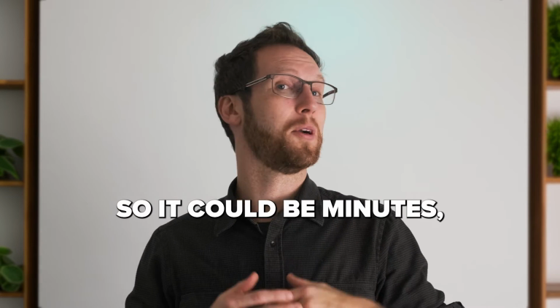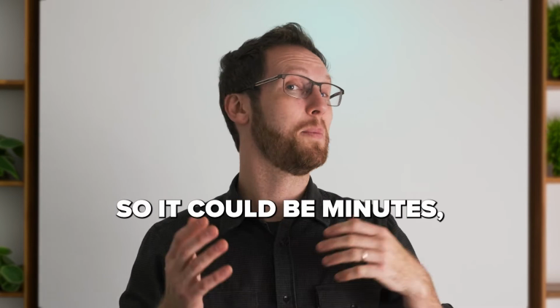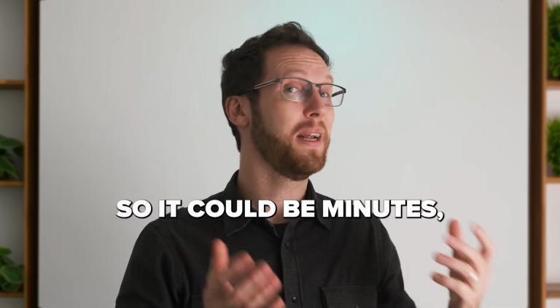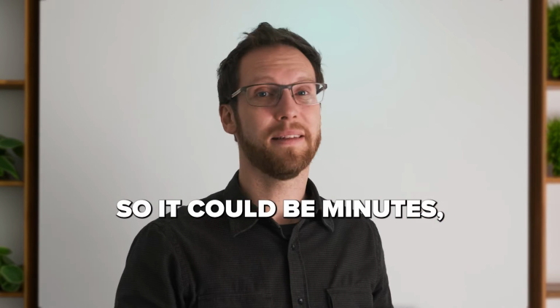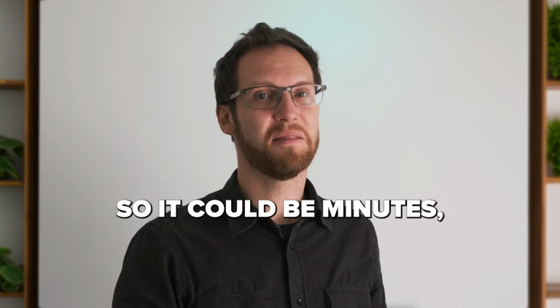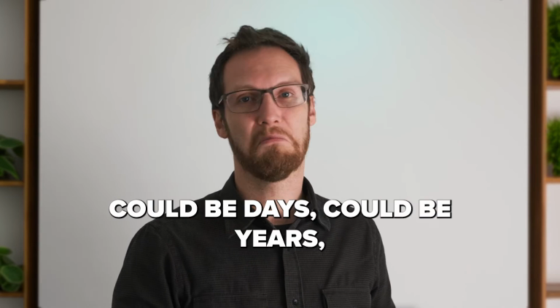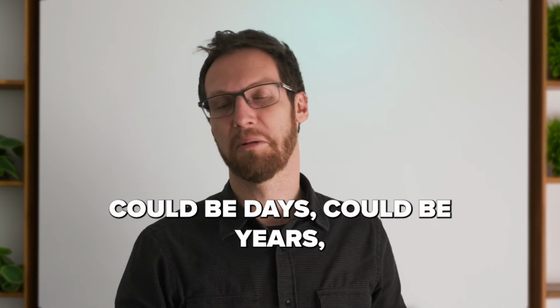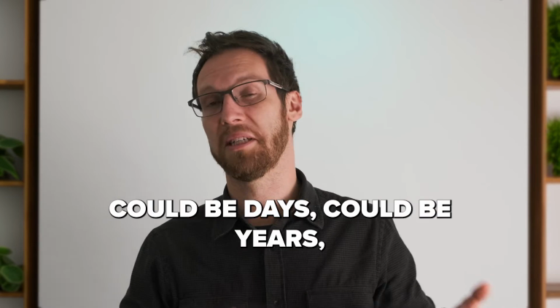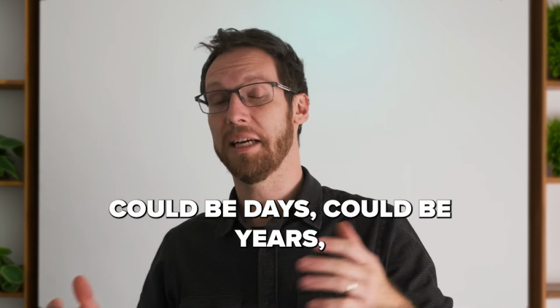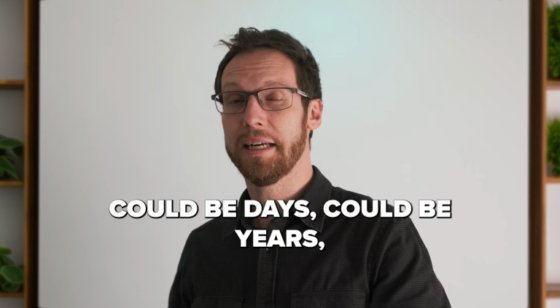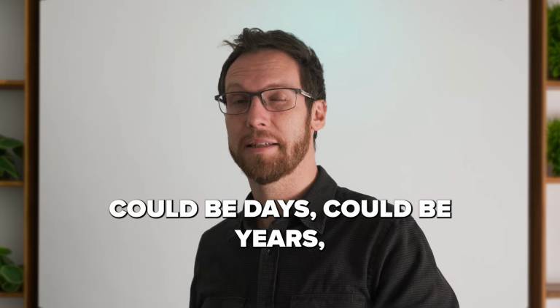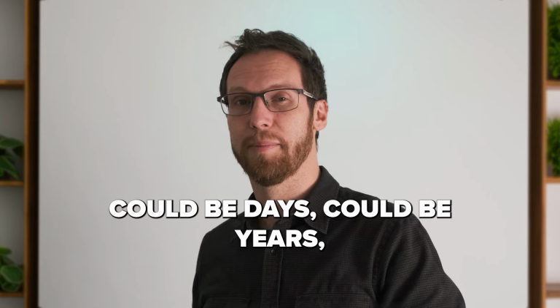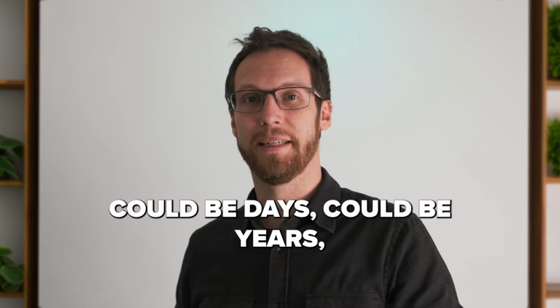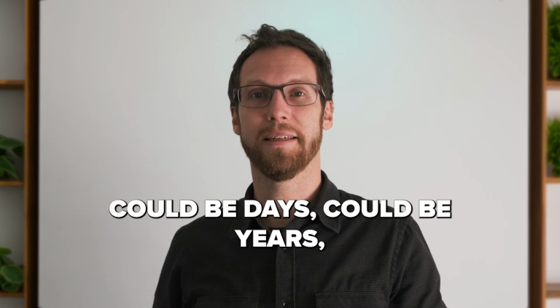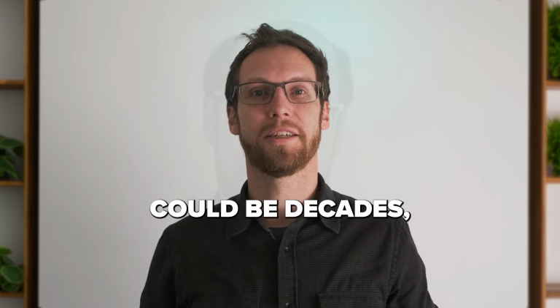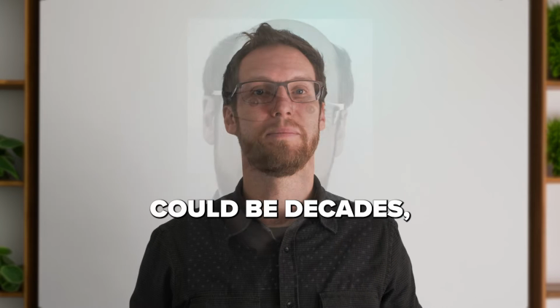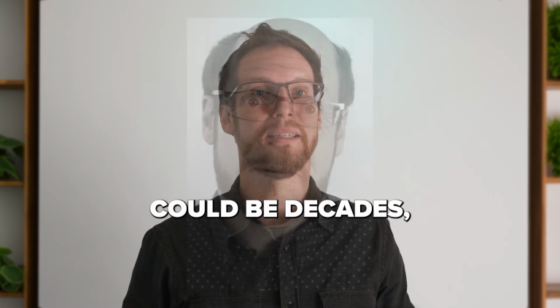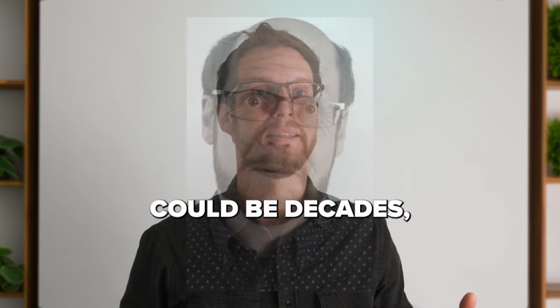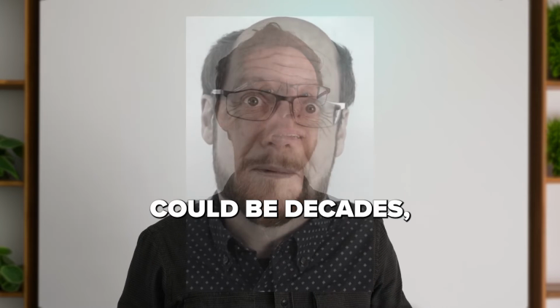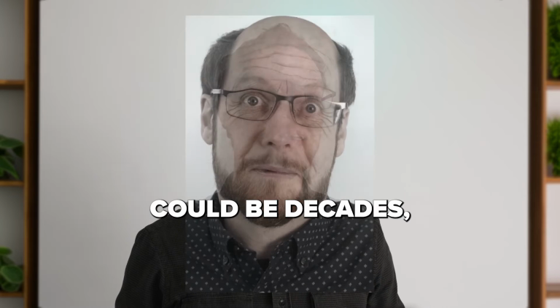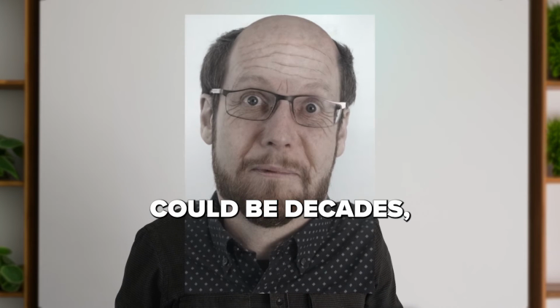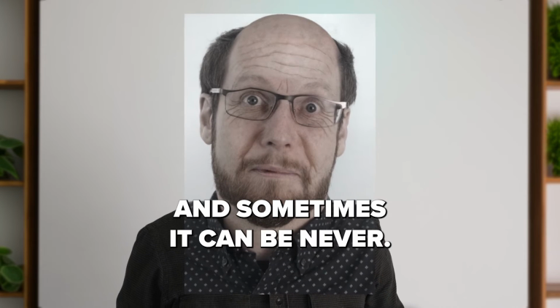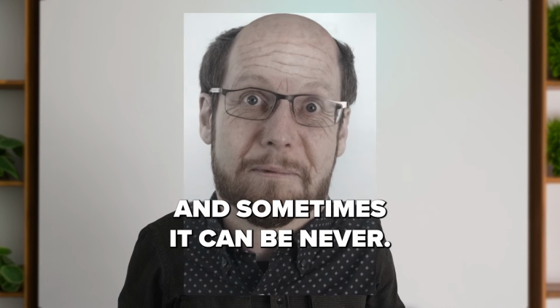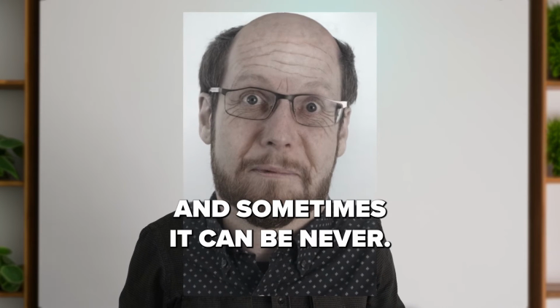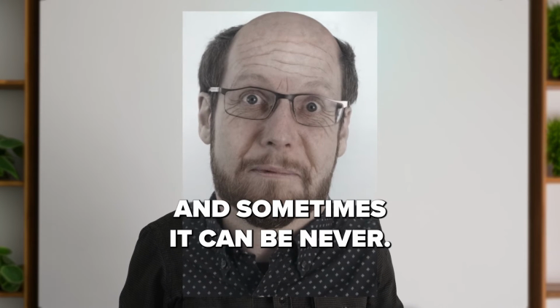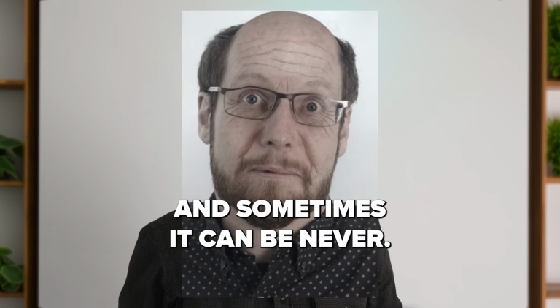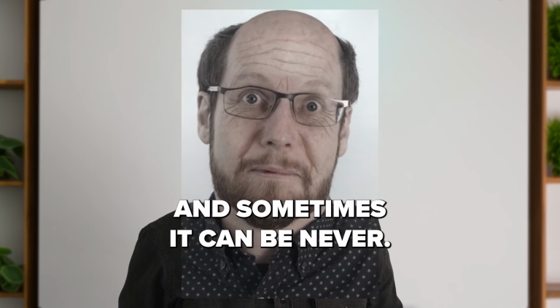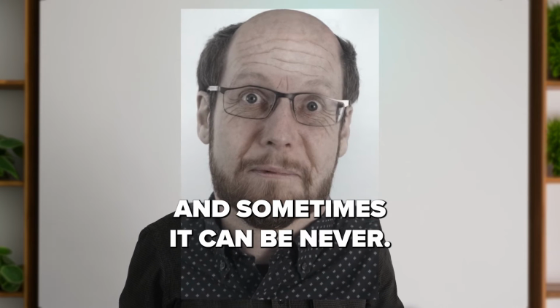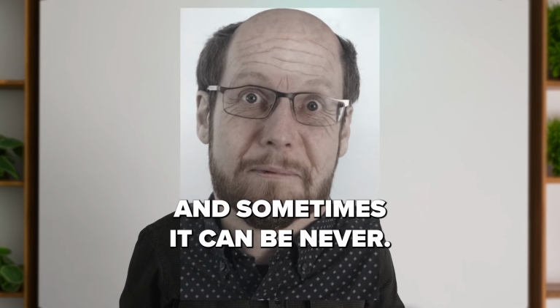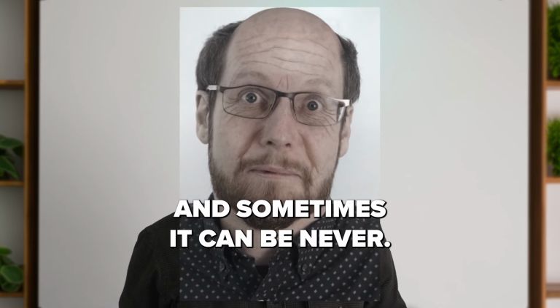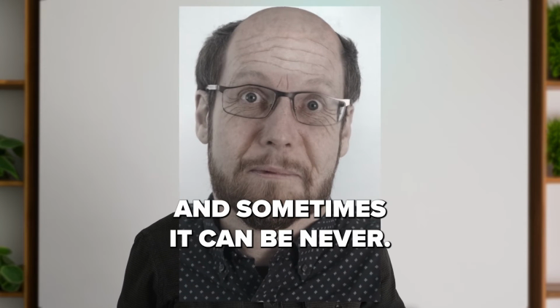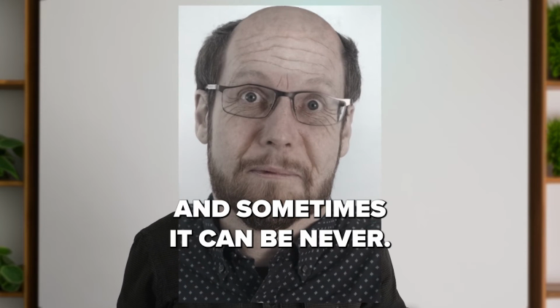So it could be minutes, could be days, could be years, could be decades — and sometimes it can be never.